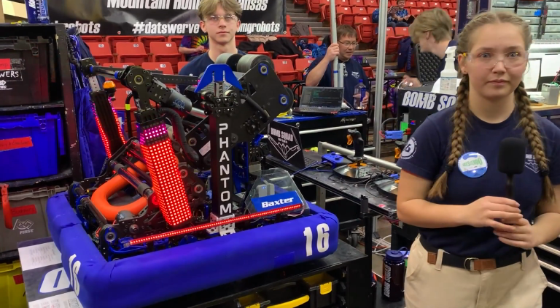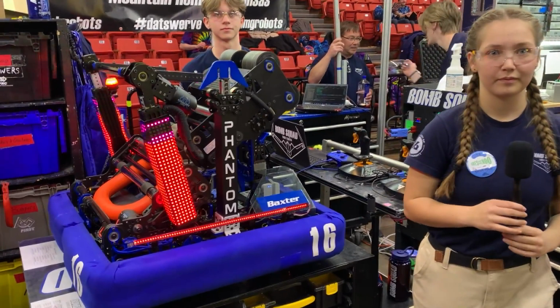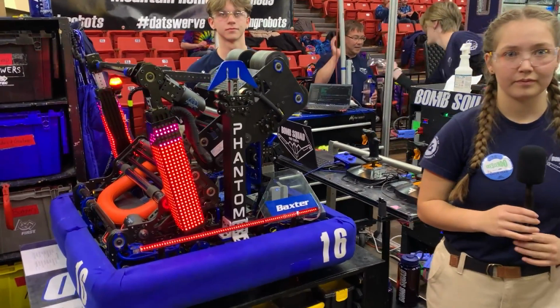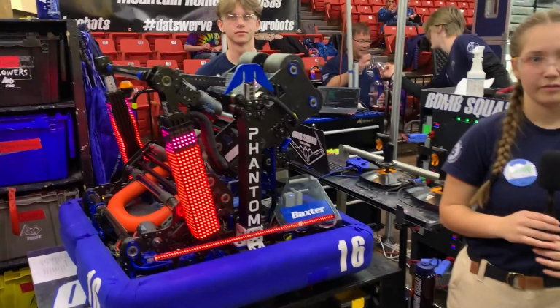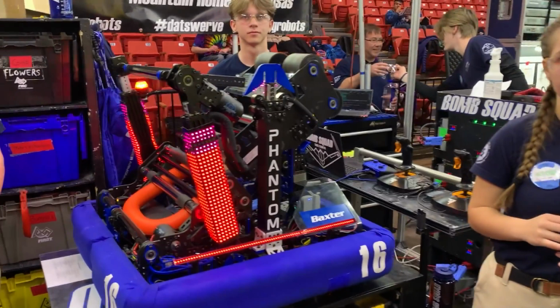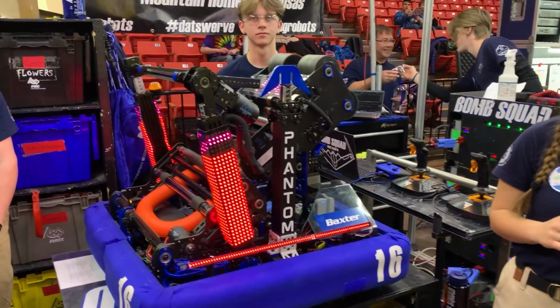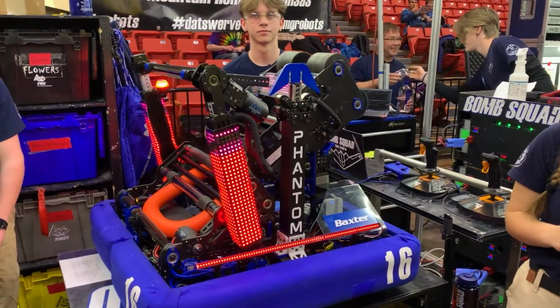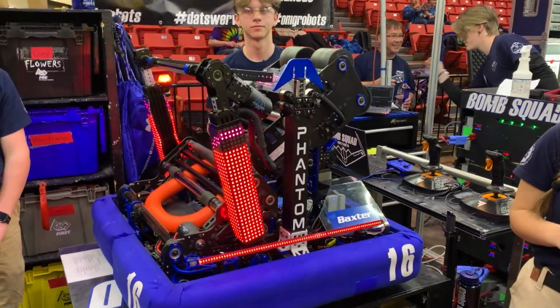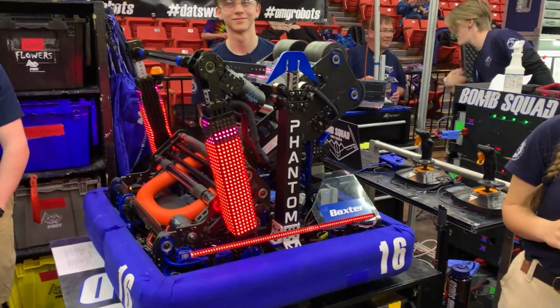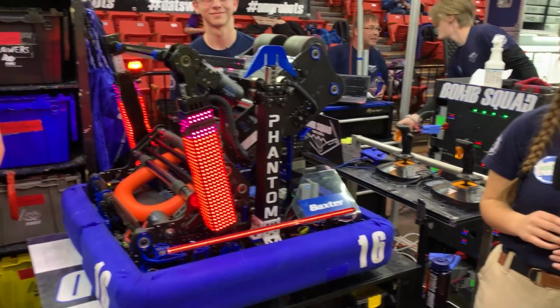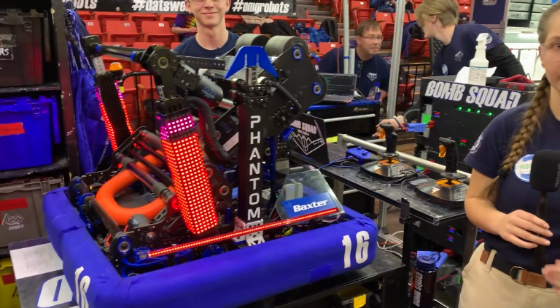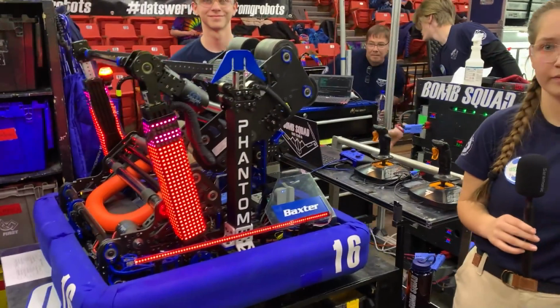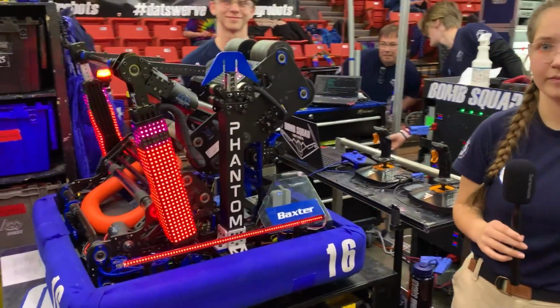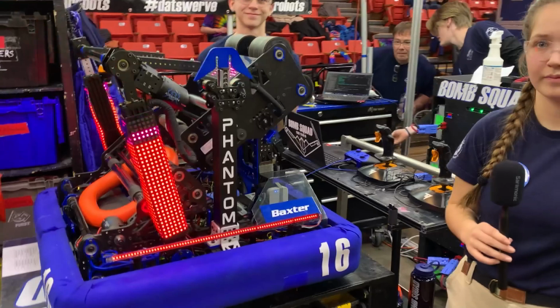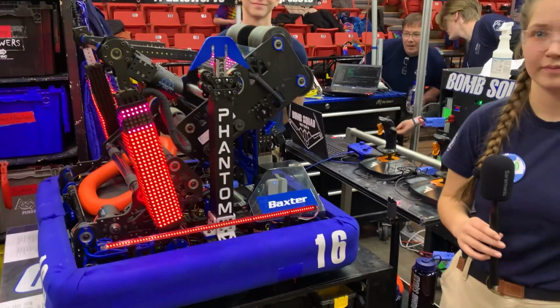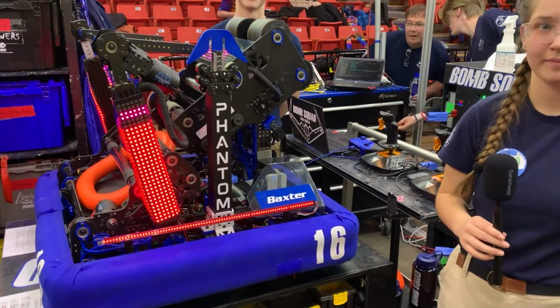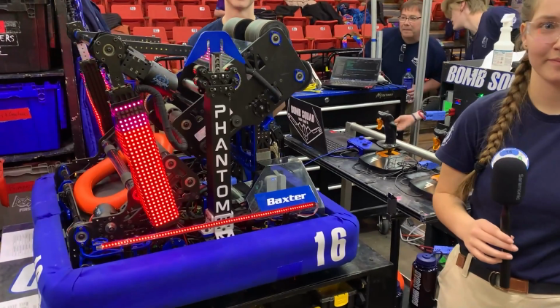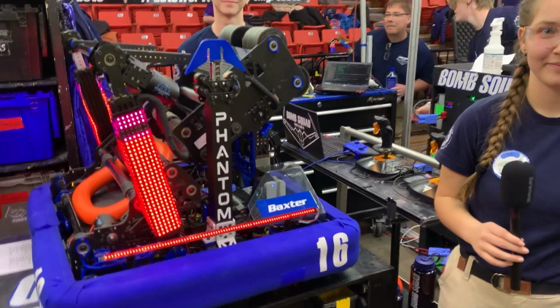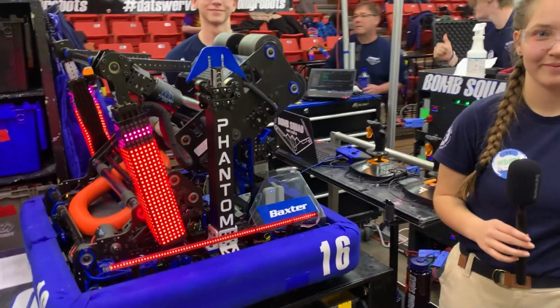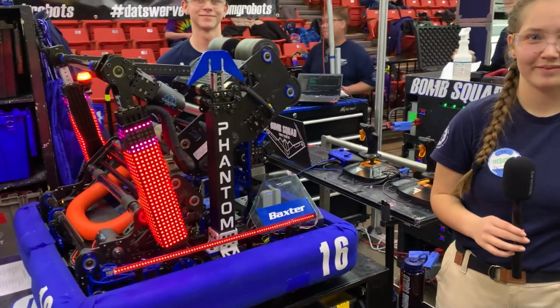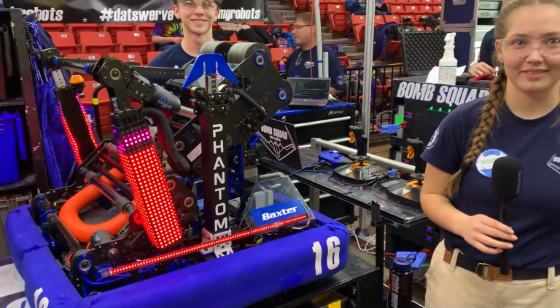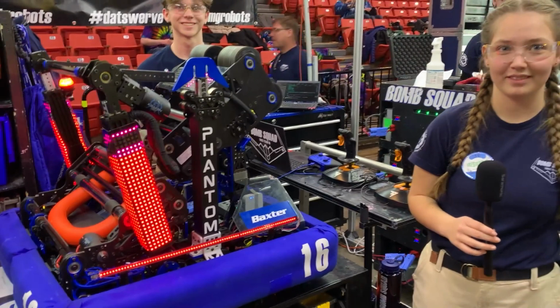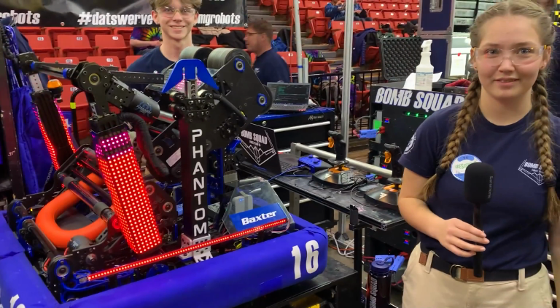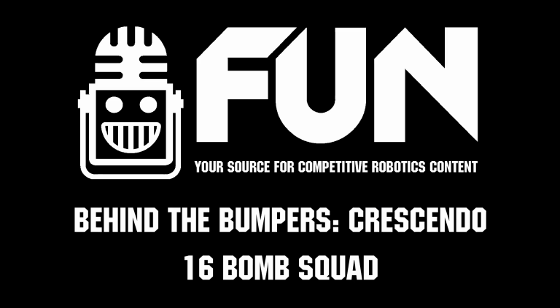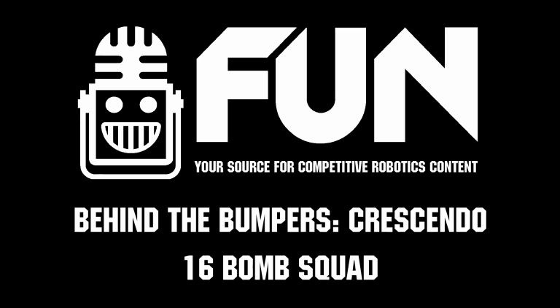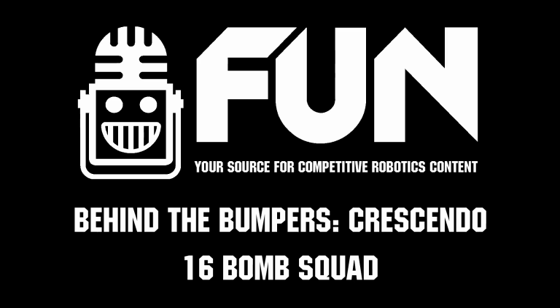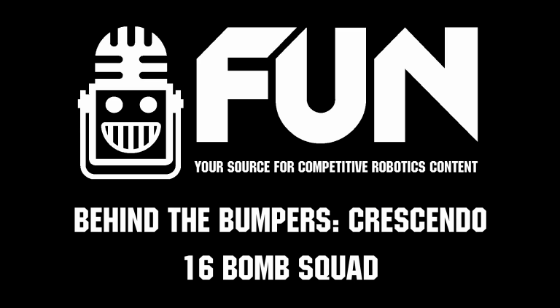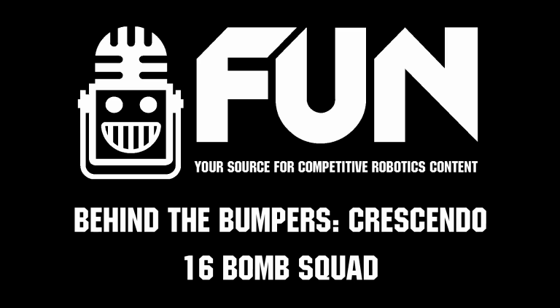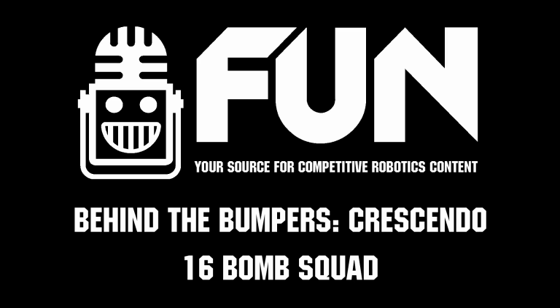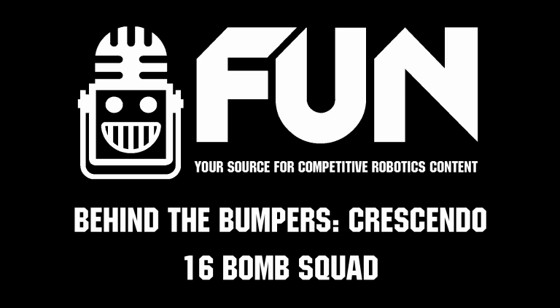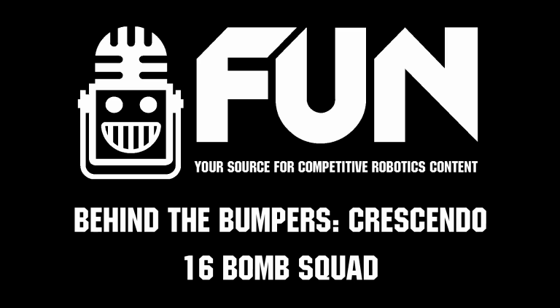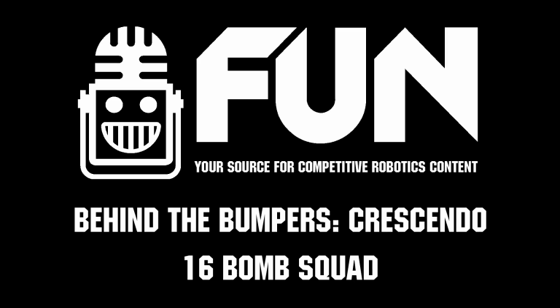That's very cool. Well, Bomb Squad, you've already had a very successful season and I hope that continues. Thank you so much for your time.